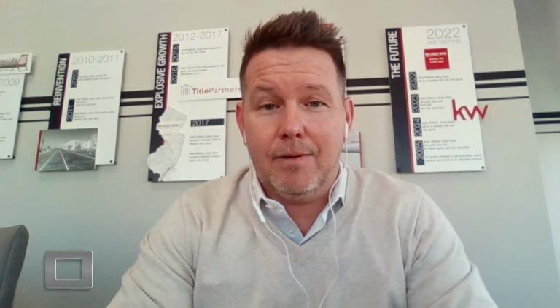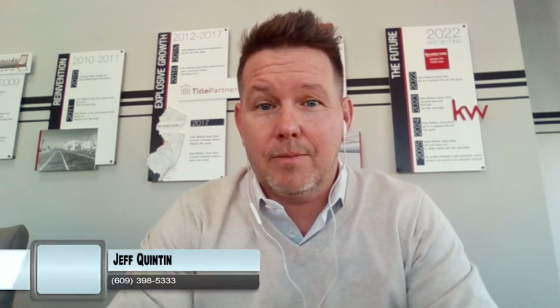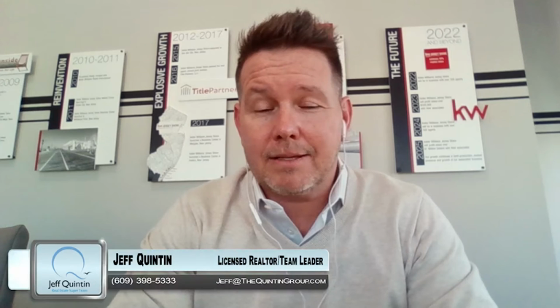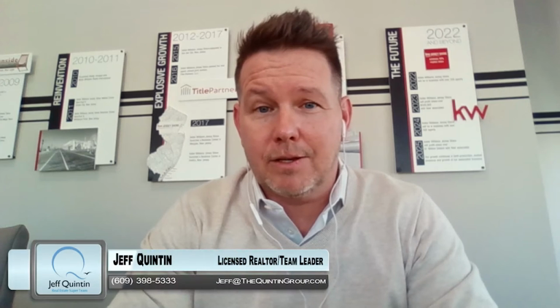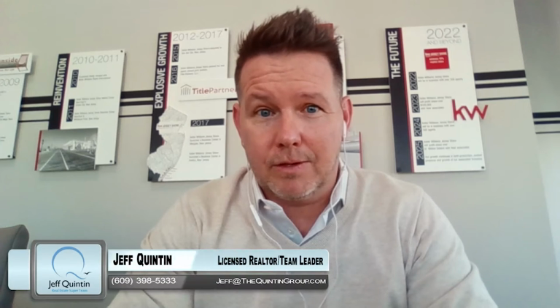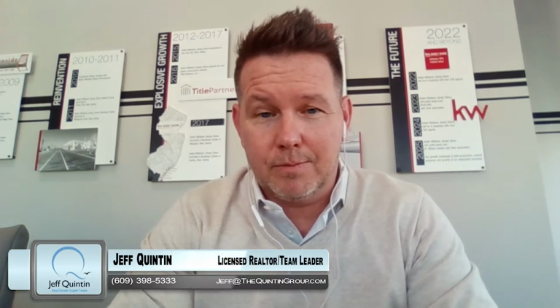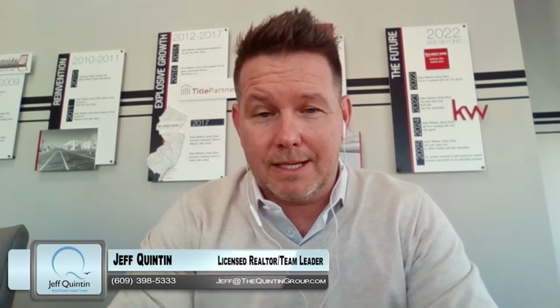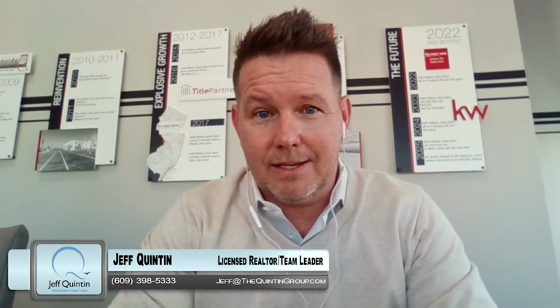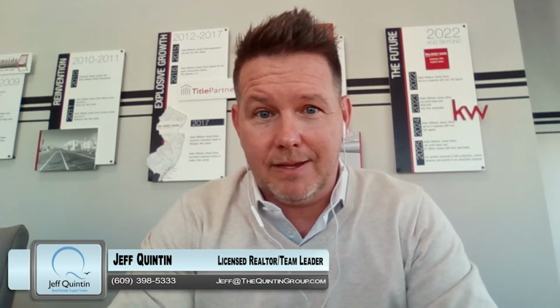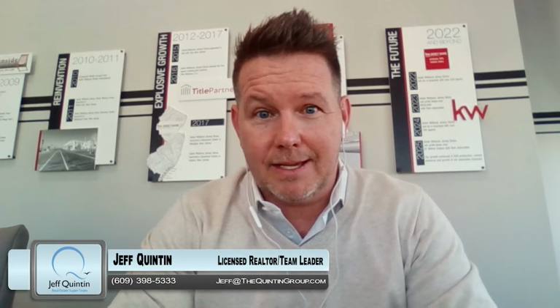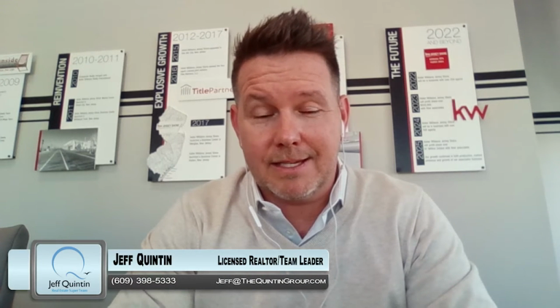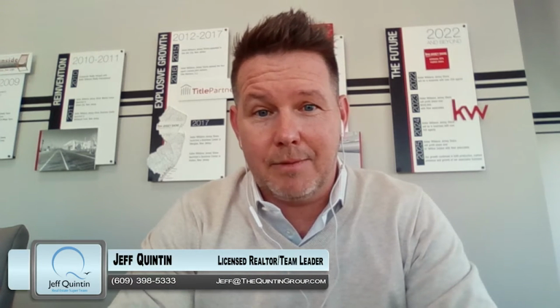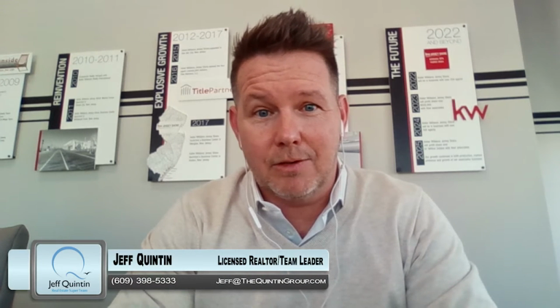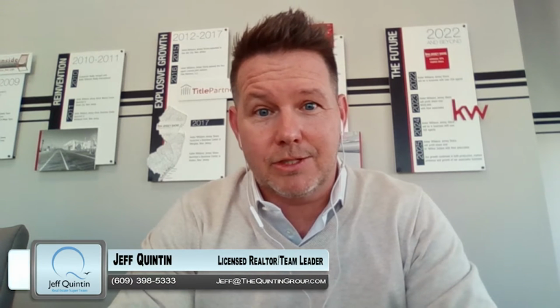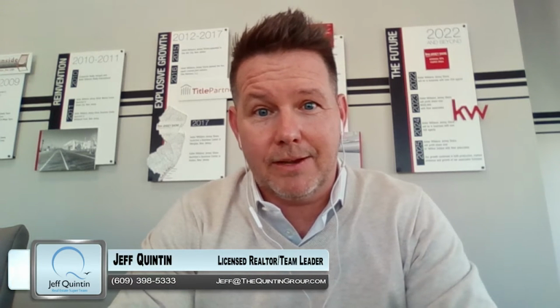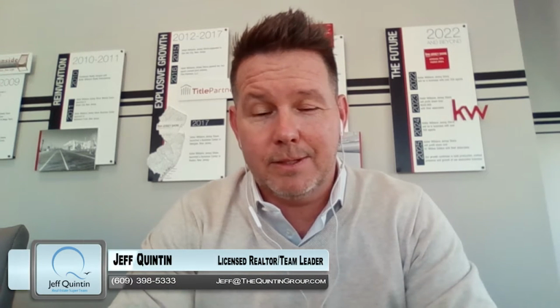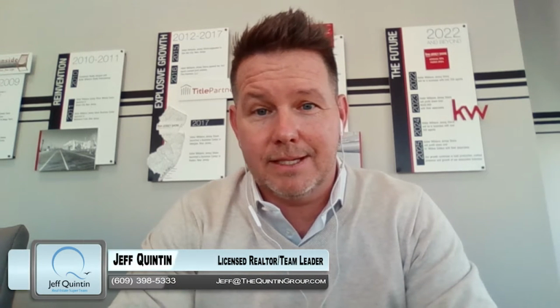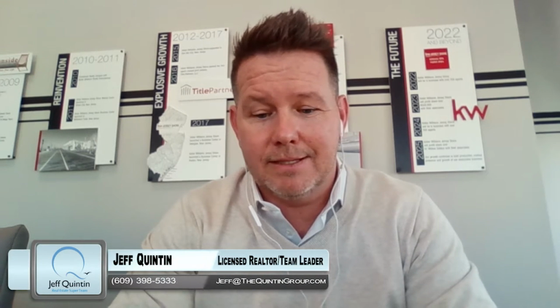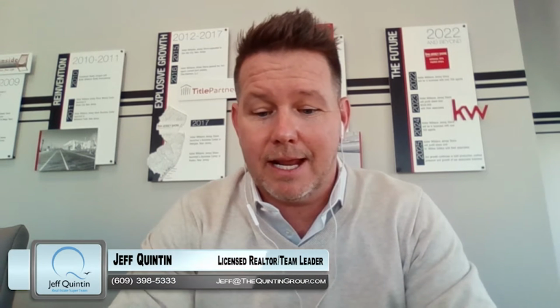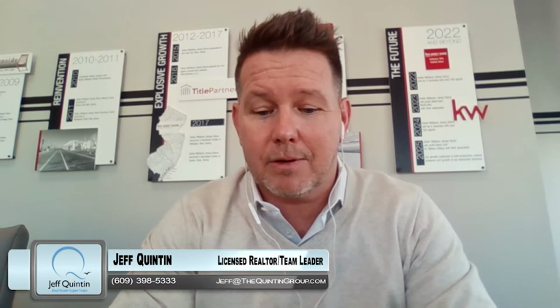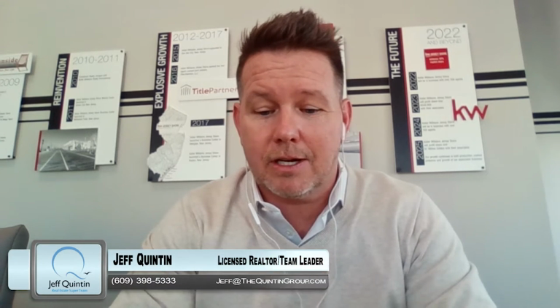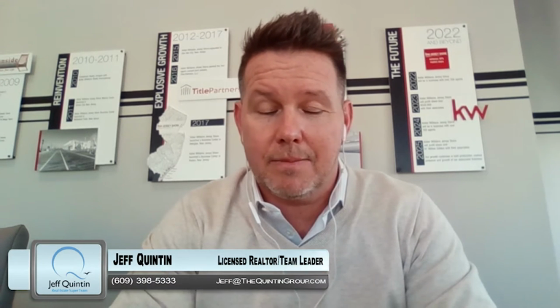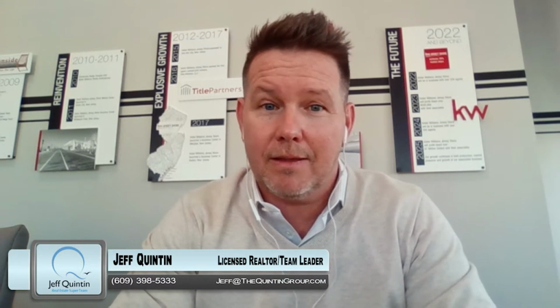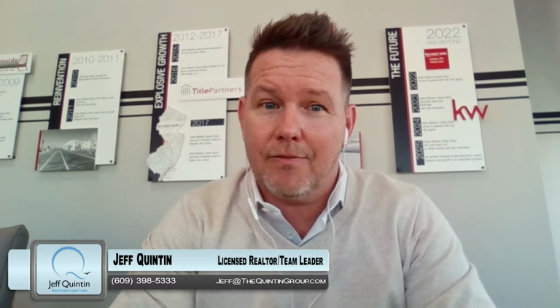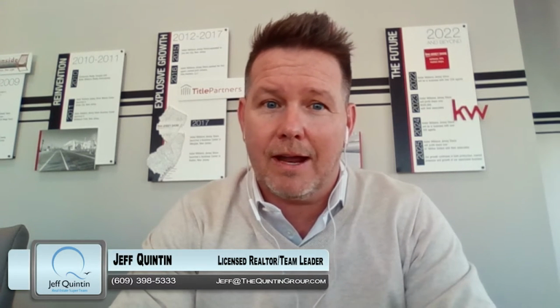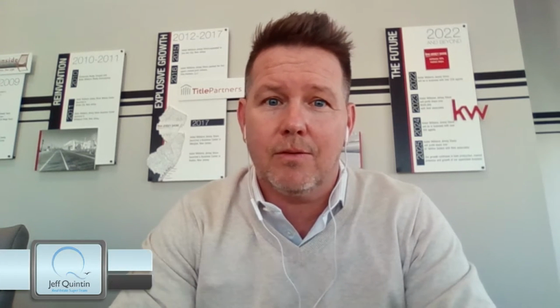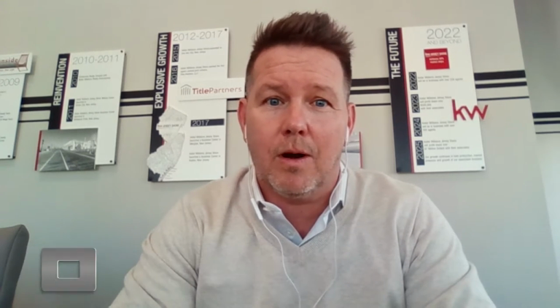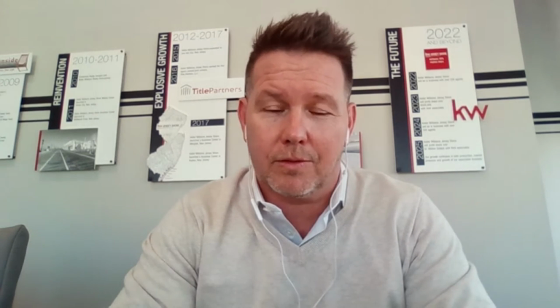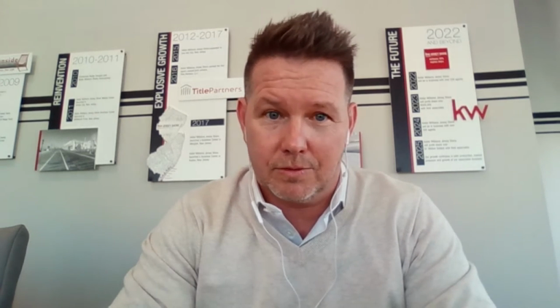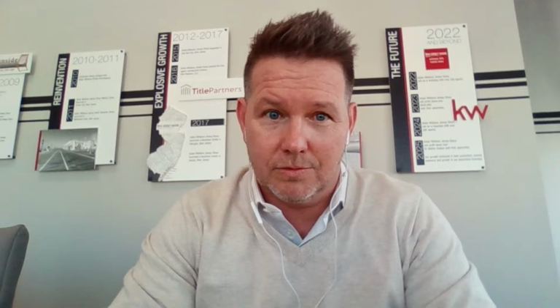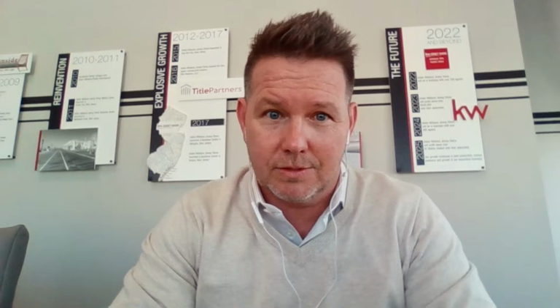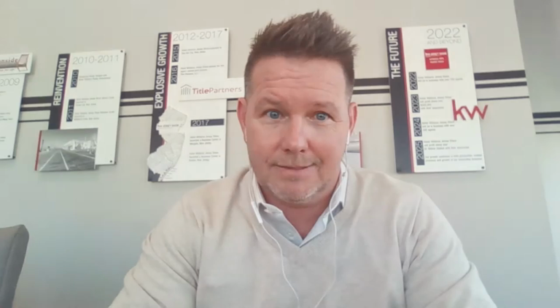Hey, welcome back to thequintongroup.tv. I'm your host, Jeff Quinton. Today we're going to talk about final walkthroughs.